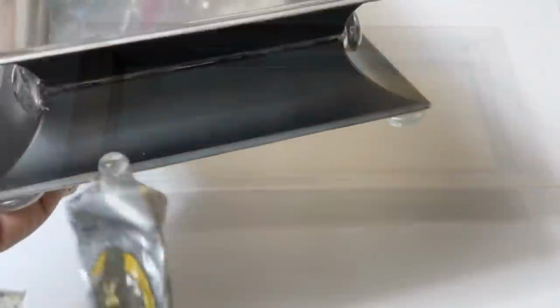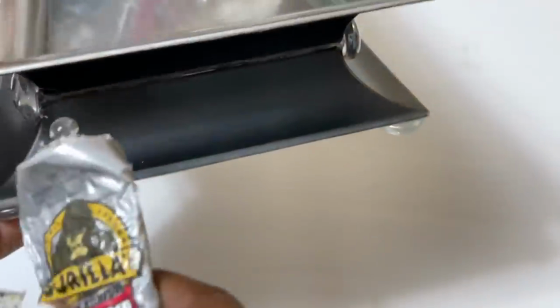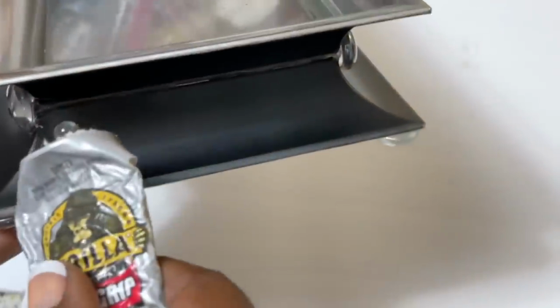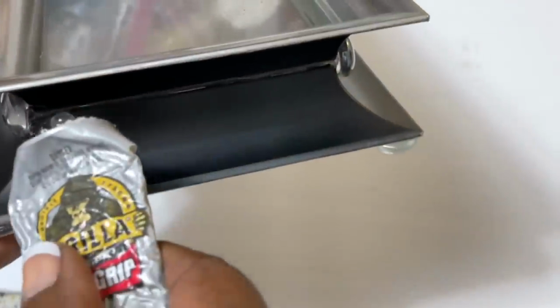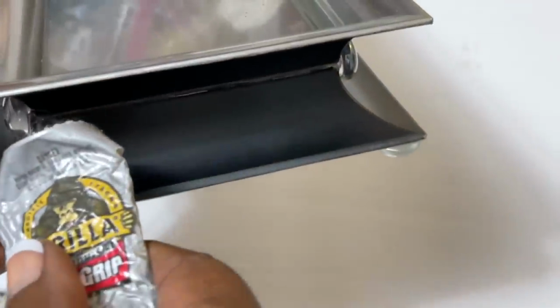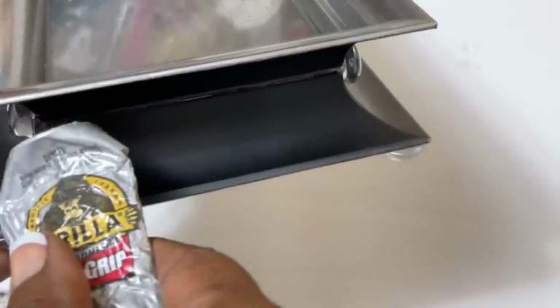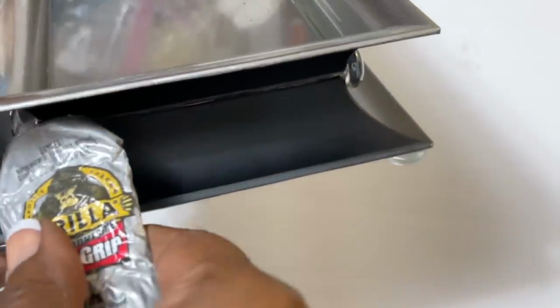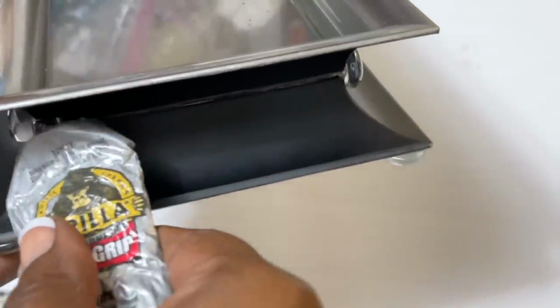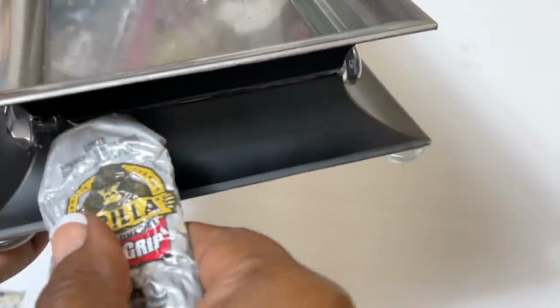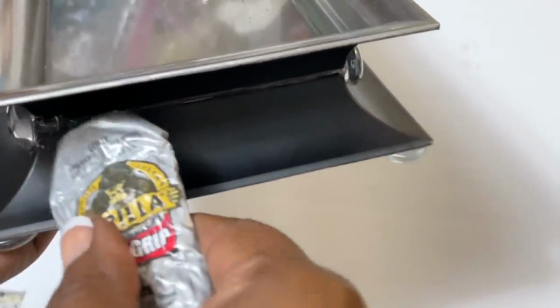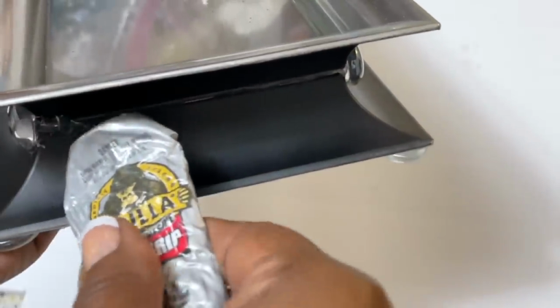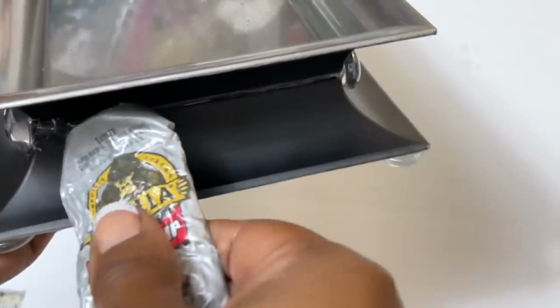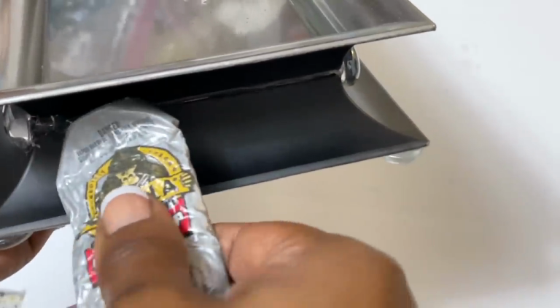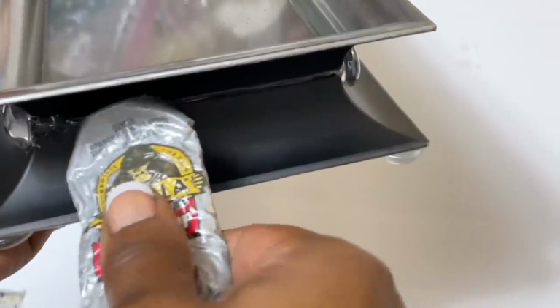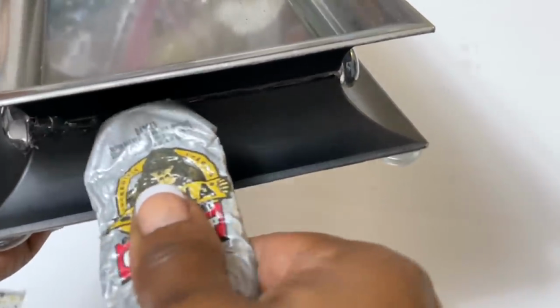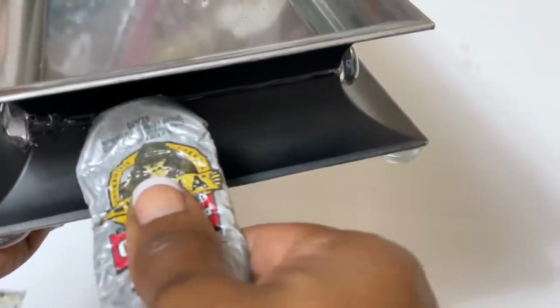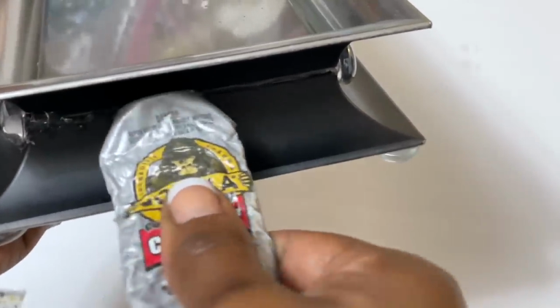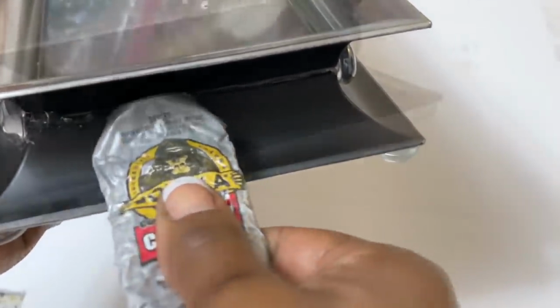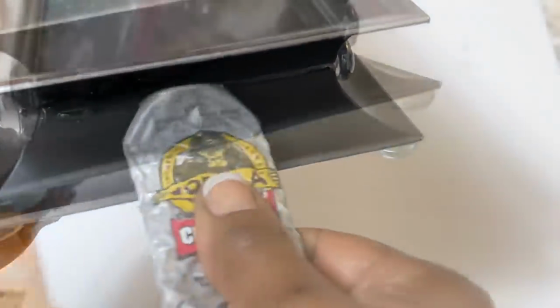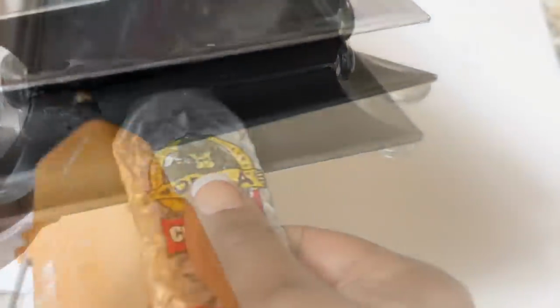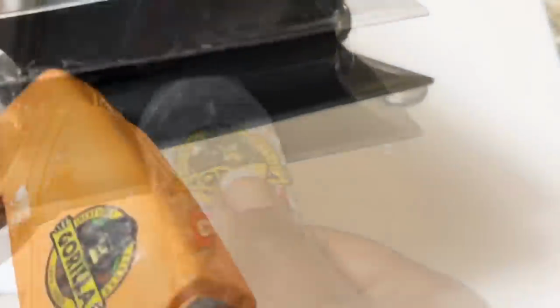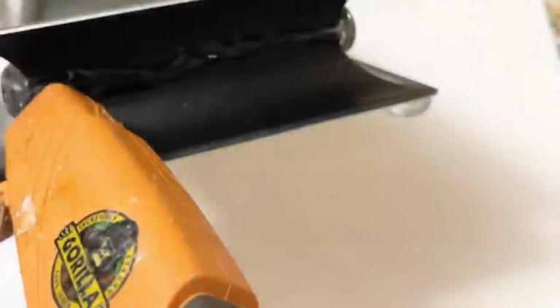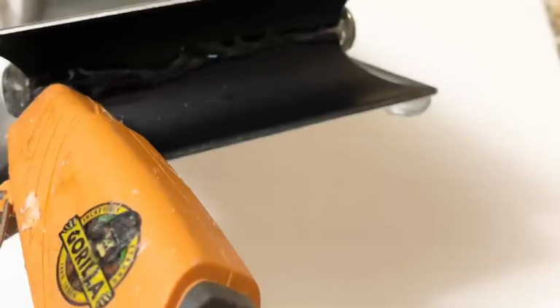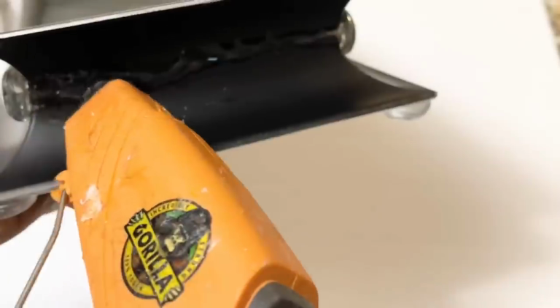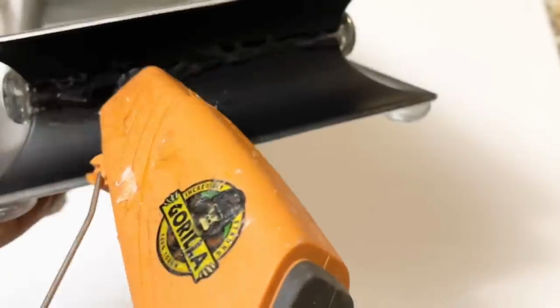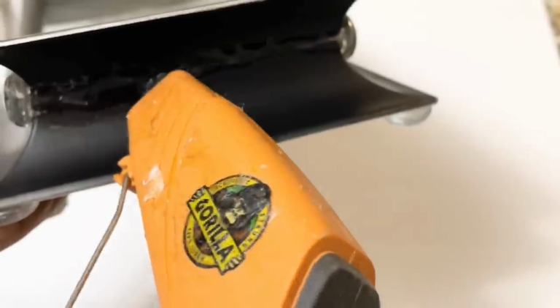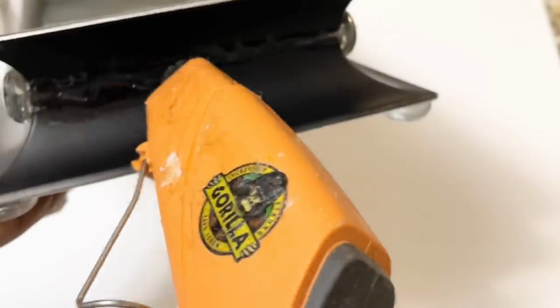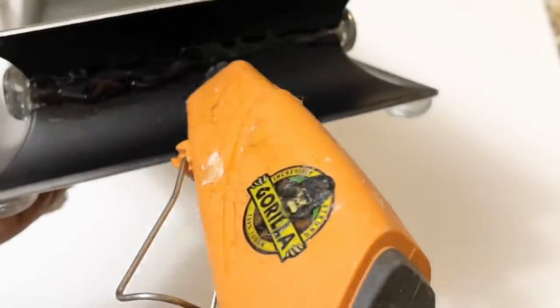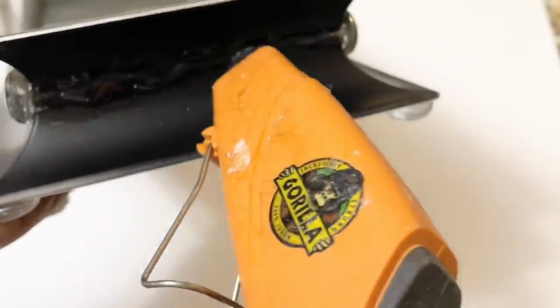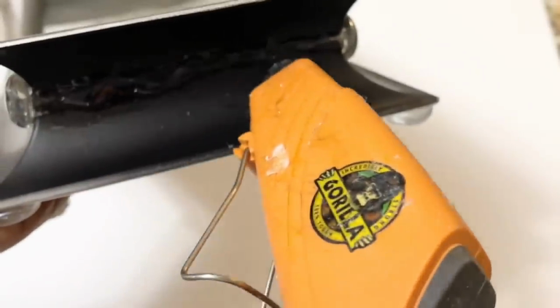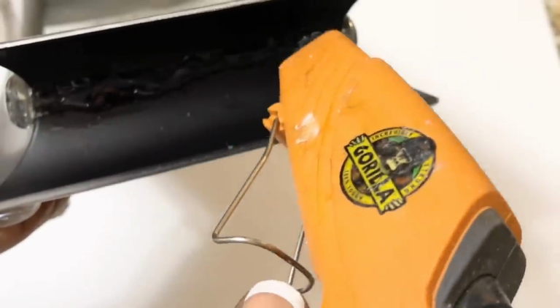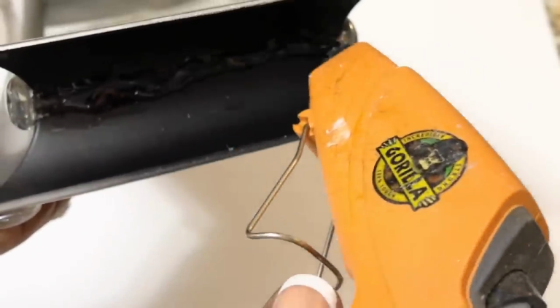I then added more of the gems in between the two charger plates, and allowed this to dry for two hours.